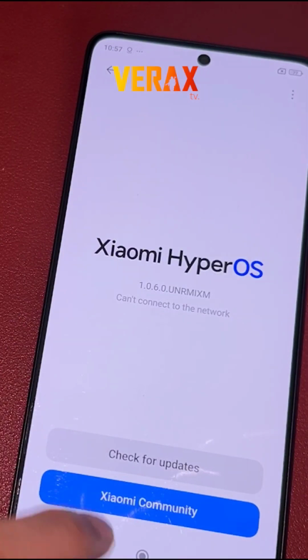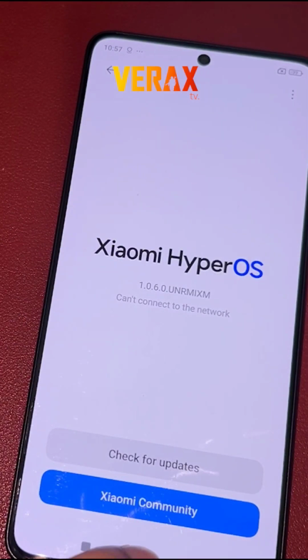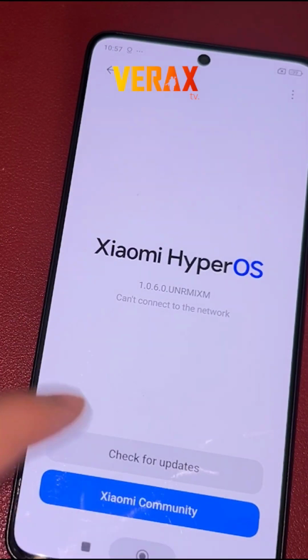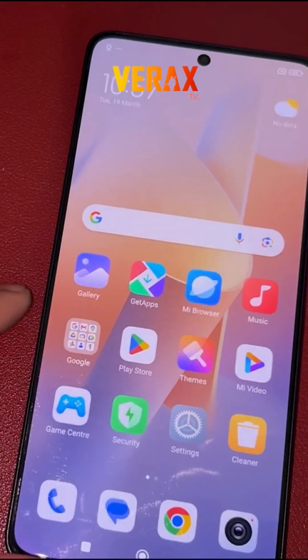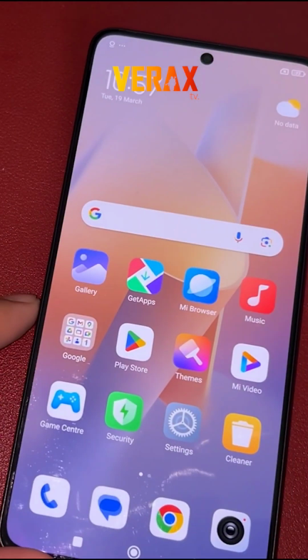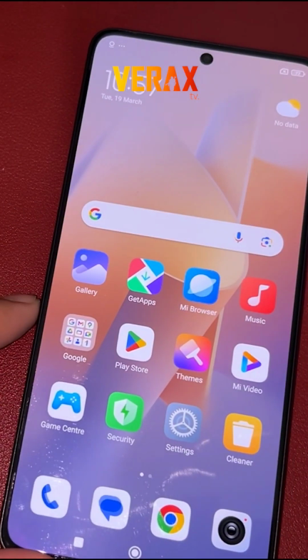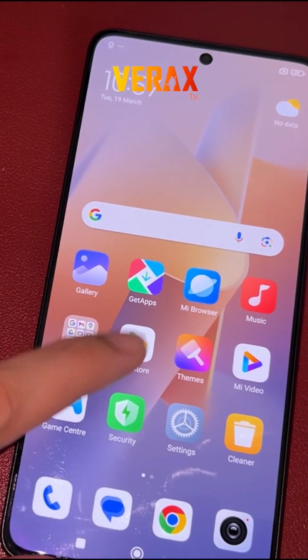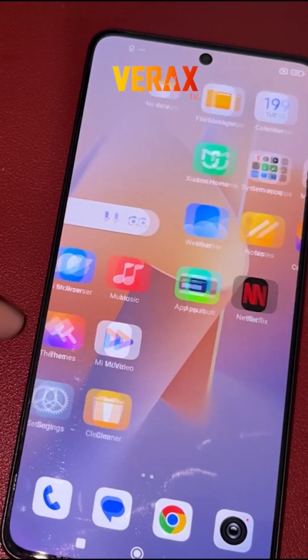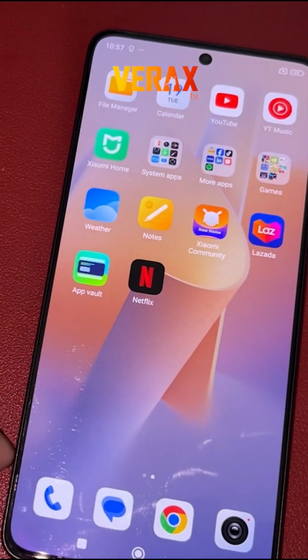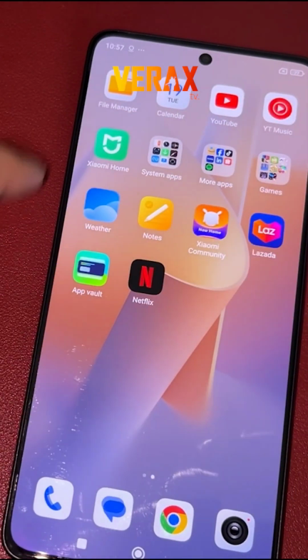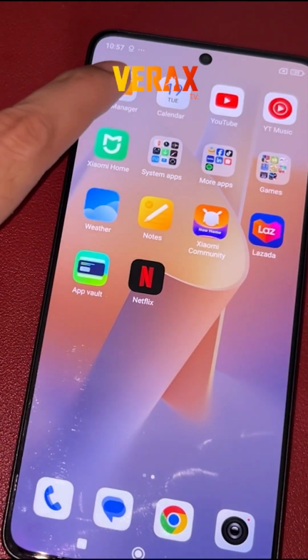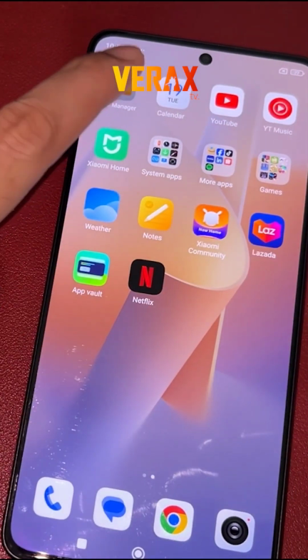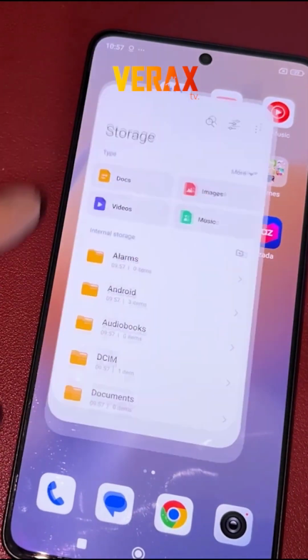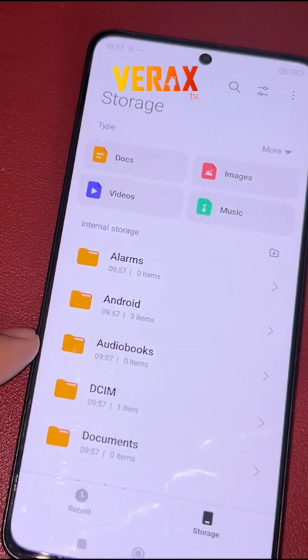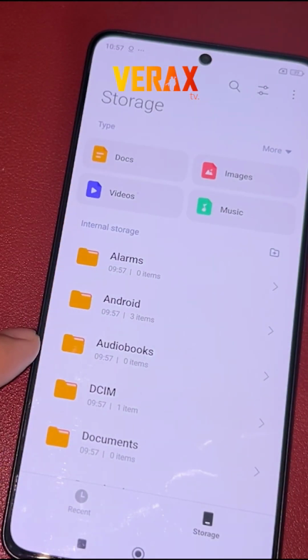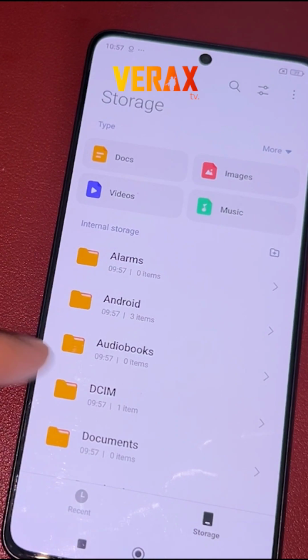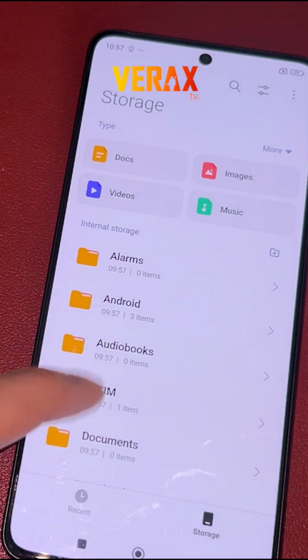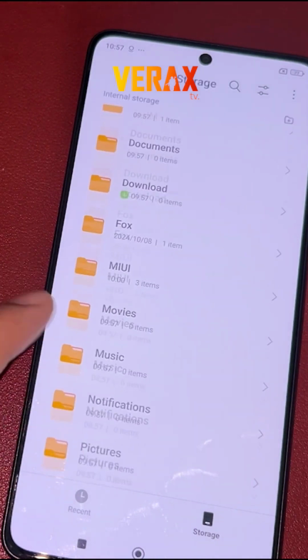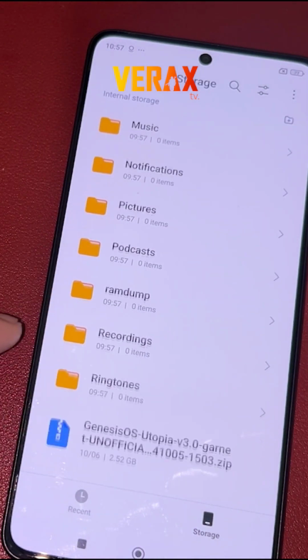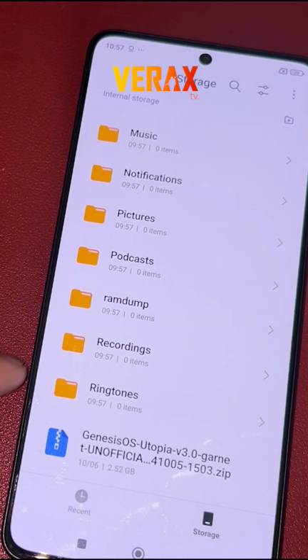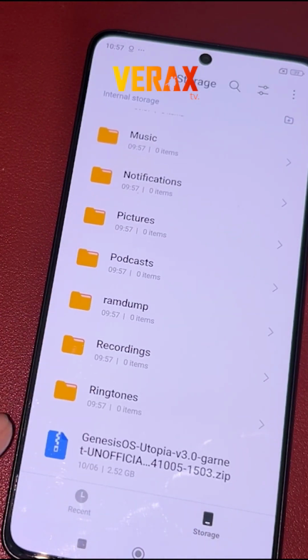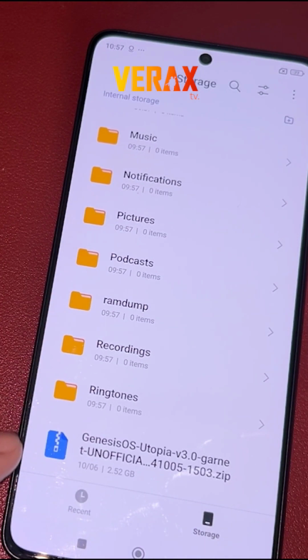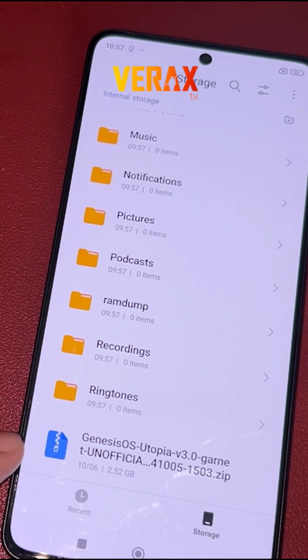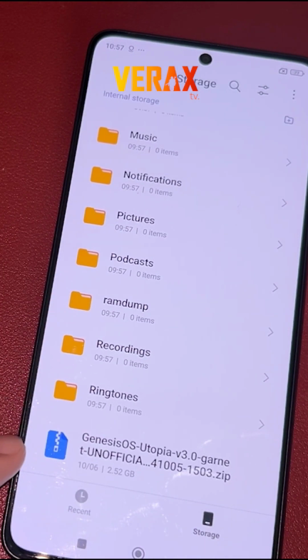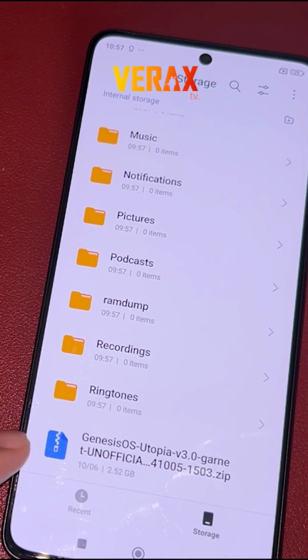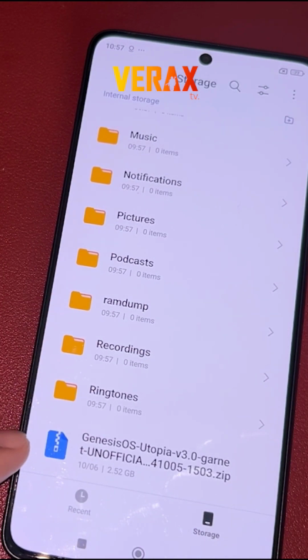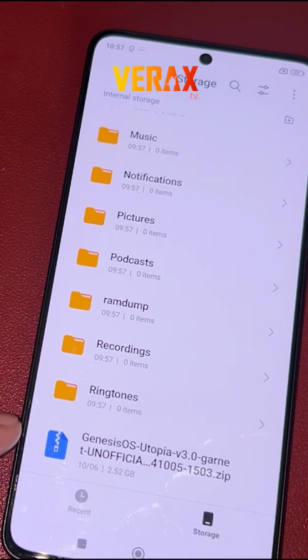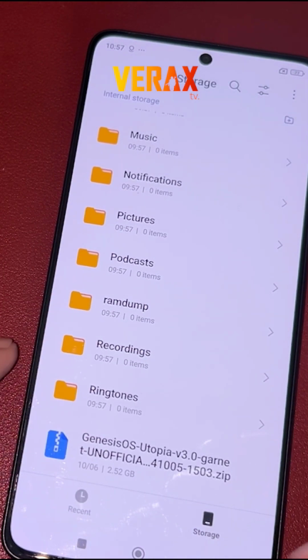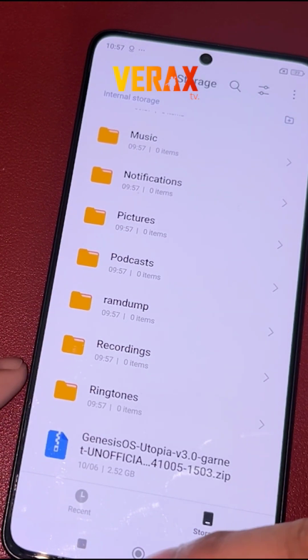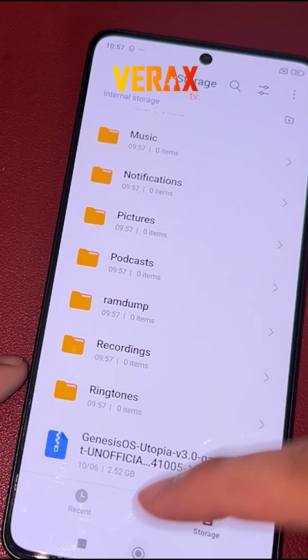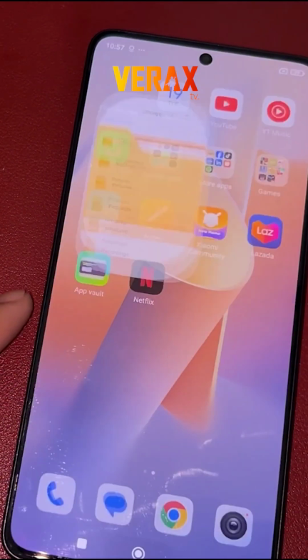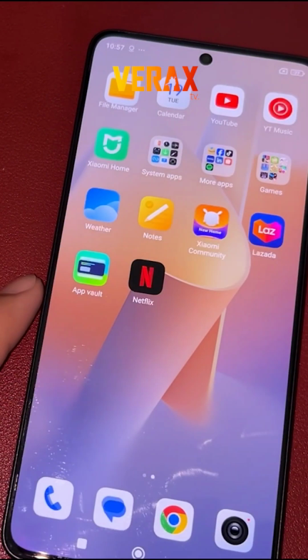To install Genesis OS ROM to your Redmi Note 13 Pro 5G, you need to download this flashable file and save it in your internal storage.